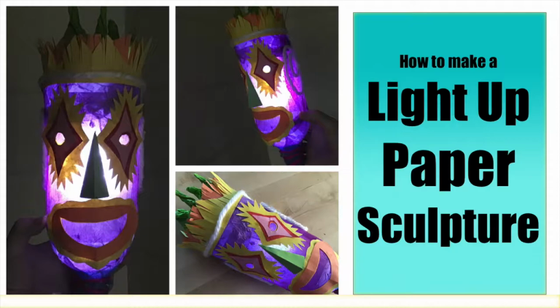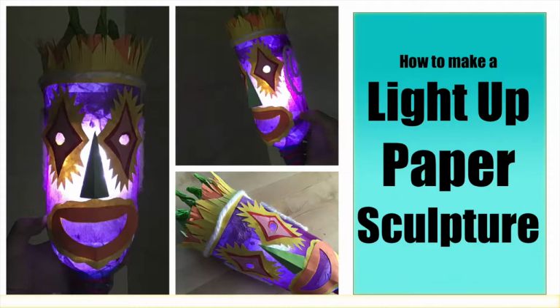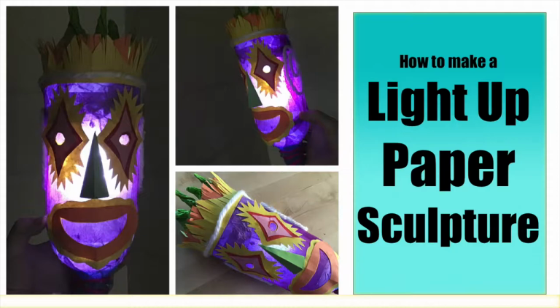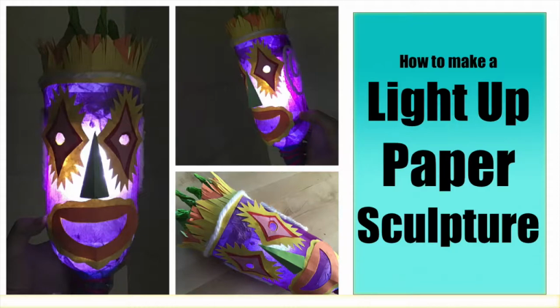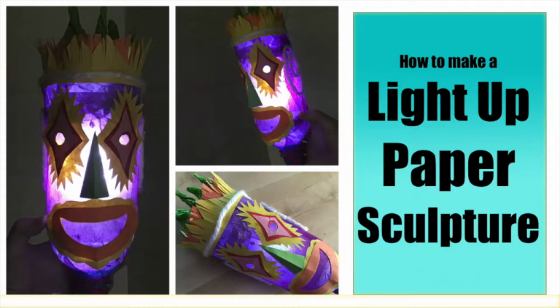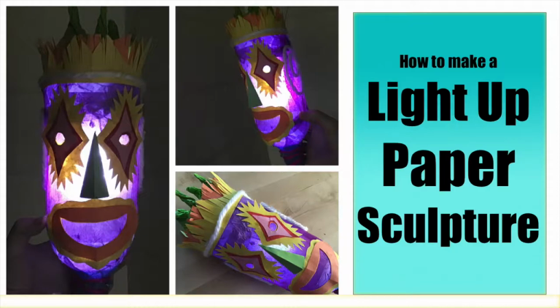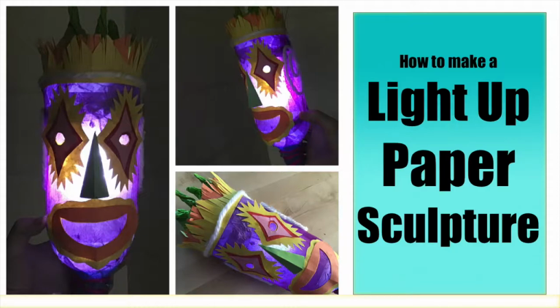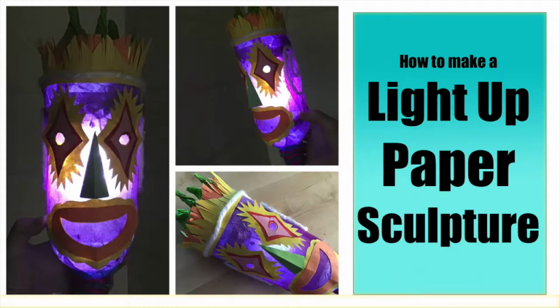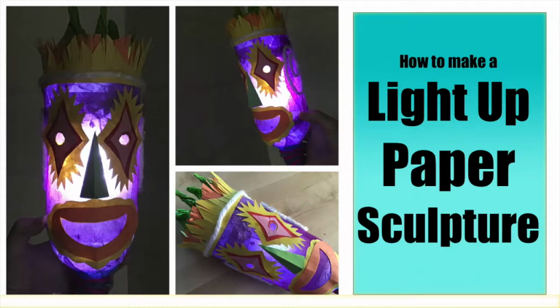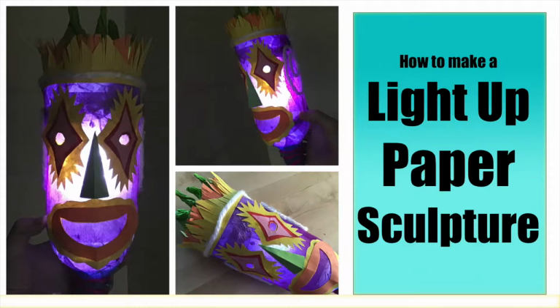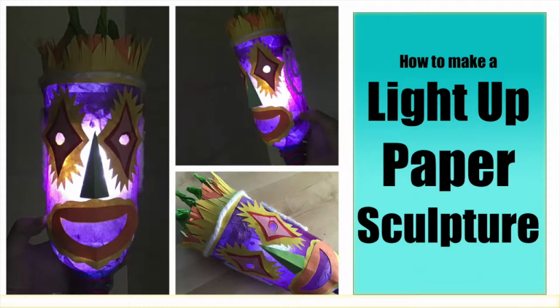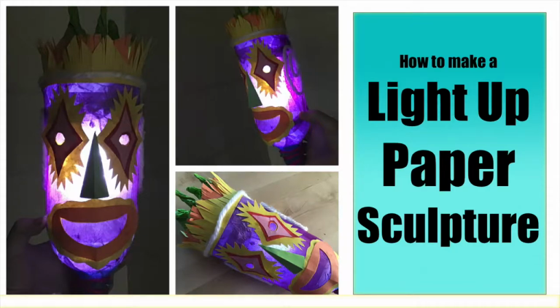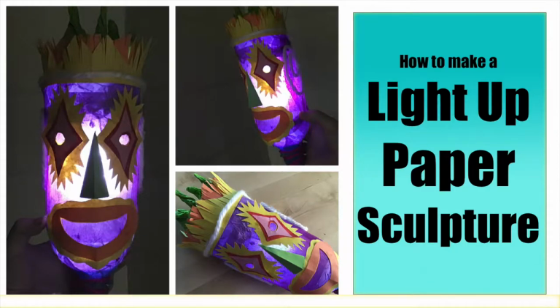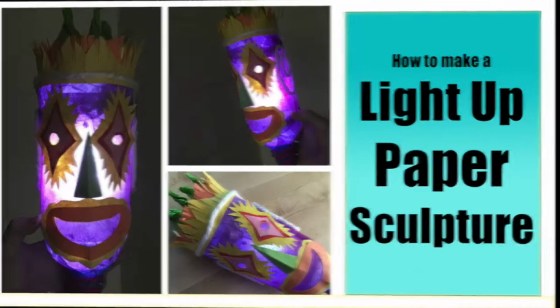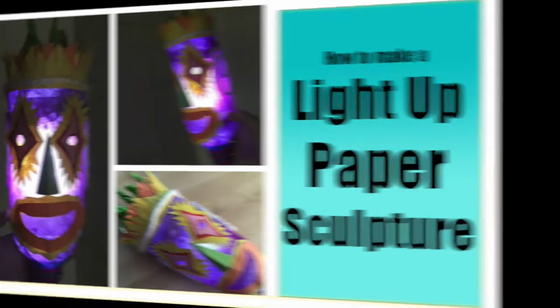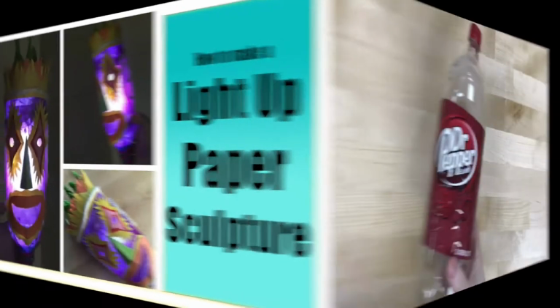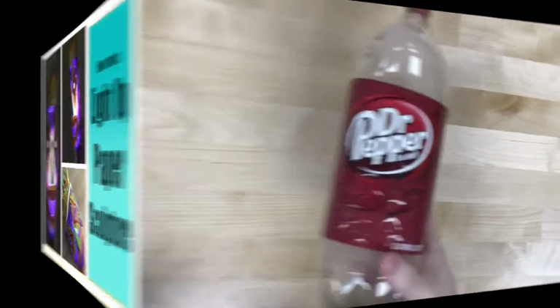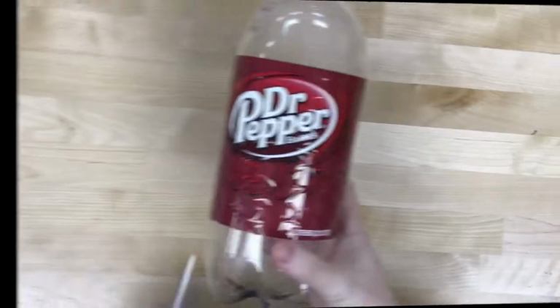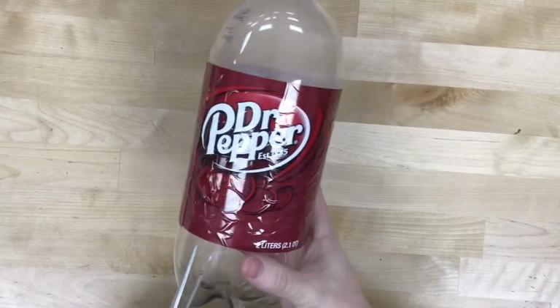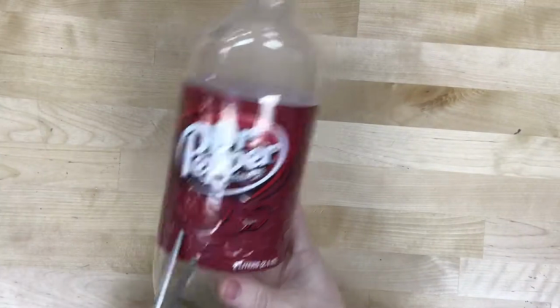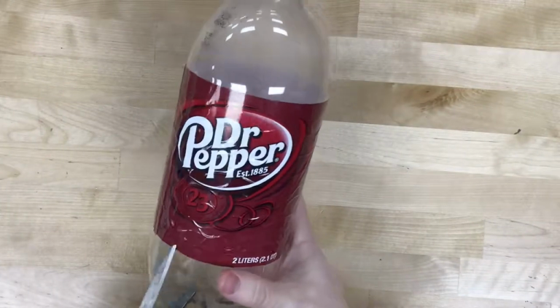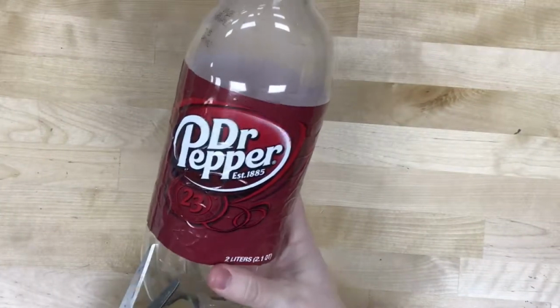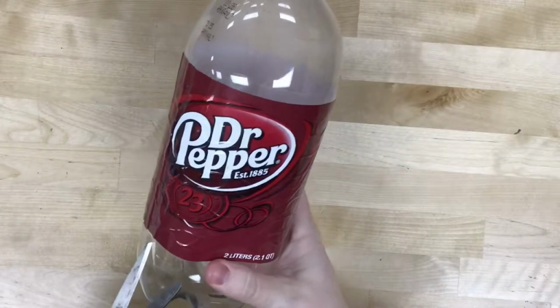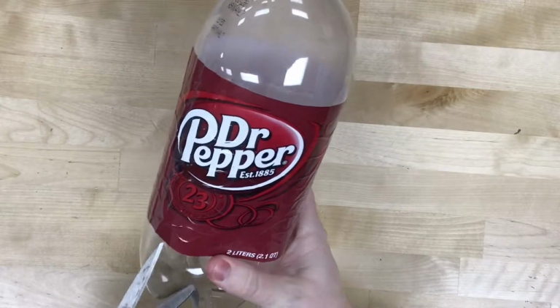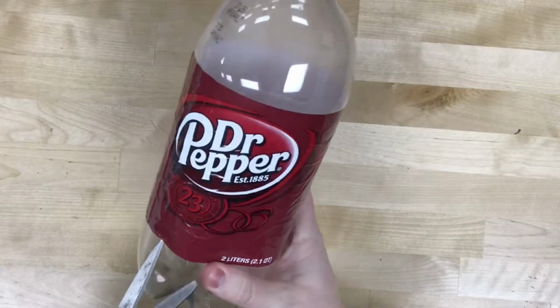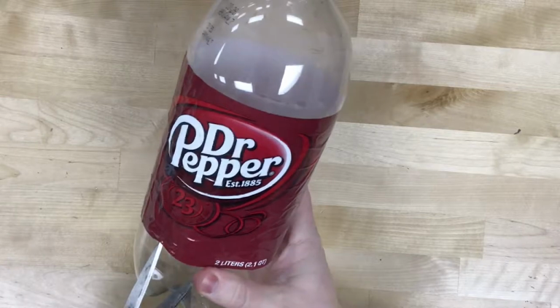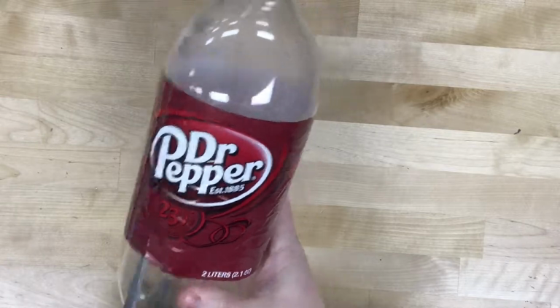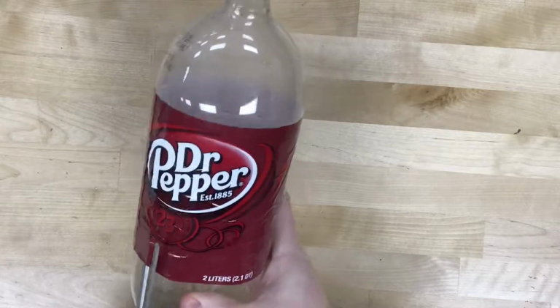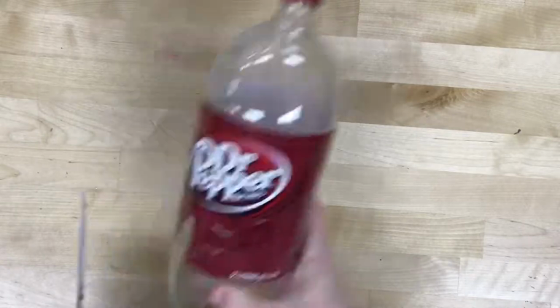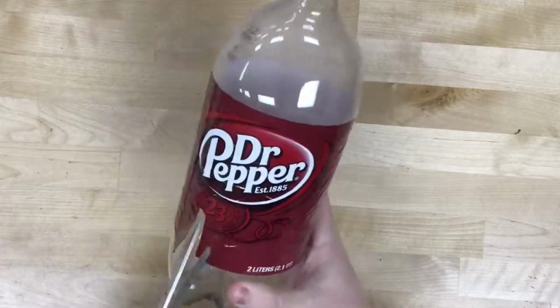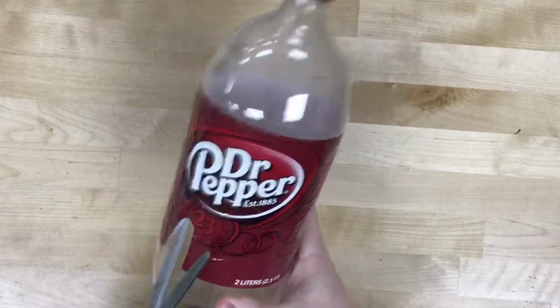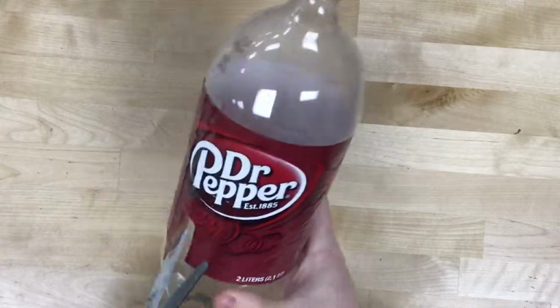Today I'm going to show you how to make a paper sculpture and wire it to light up with copper tape and LEDs.